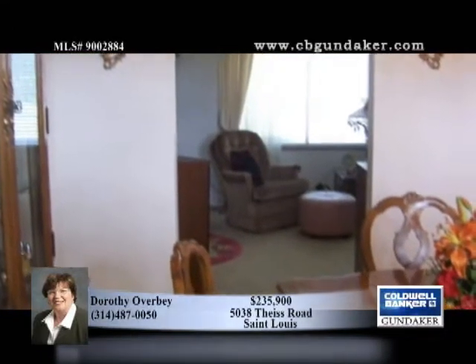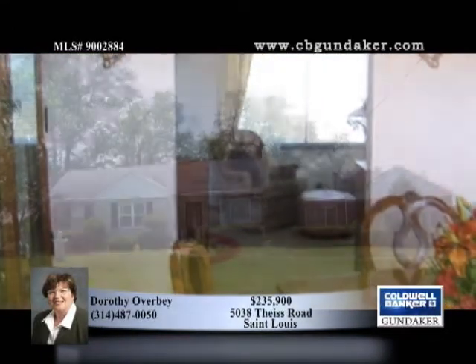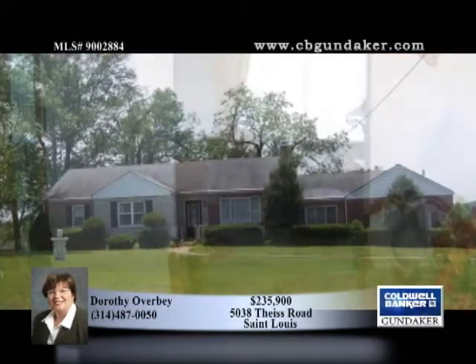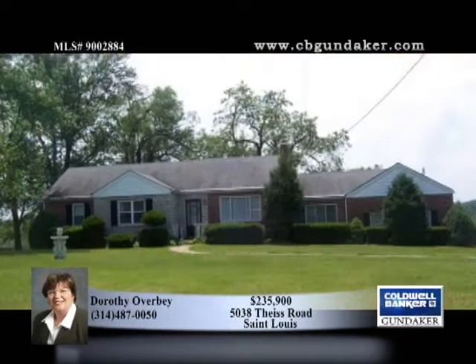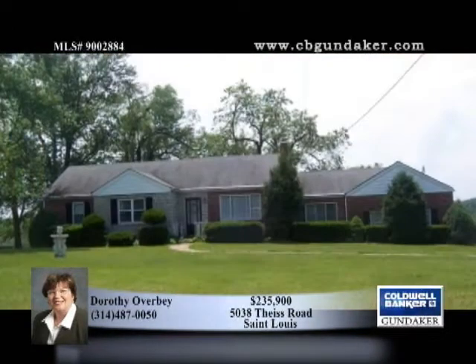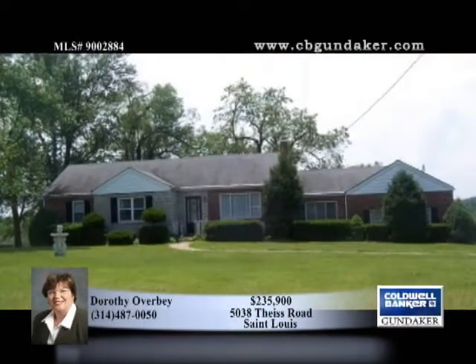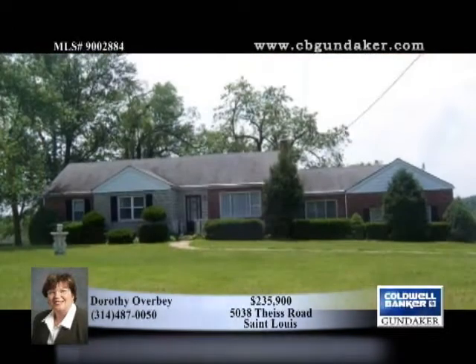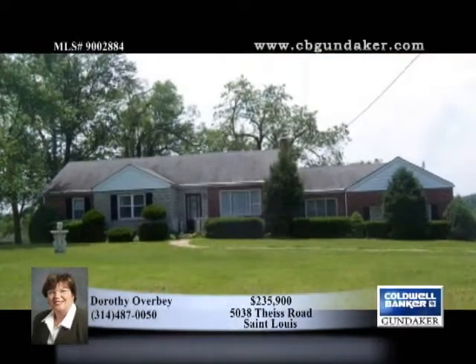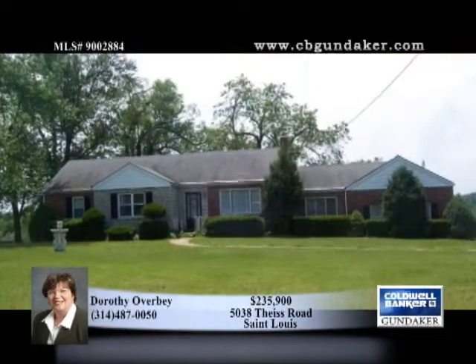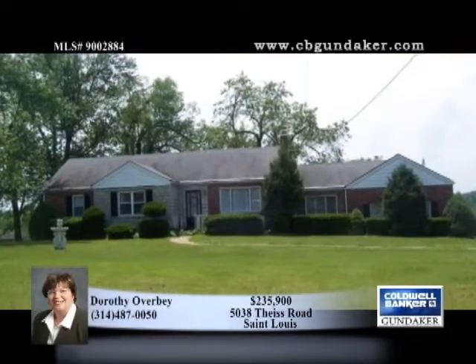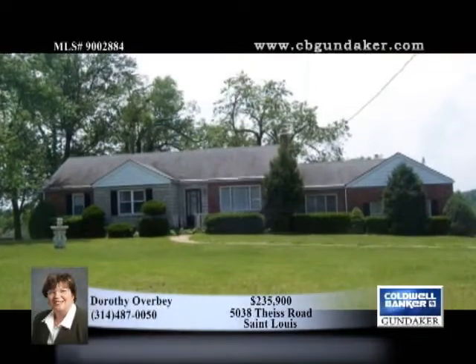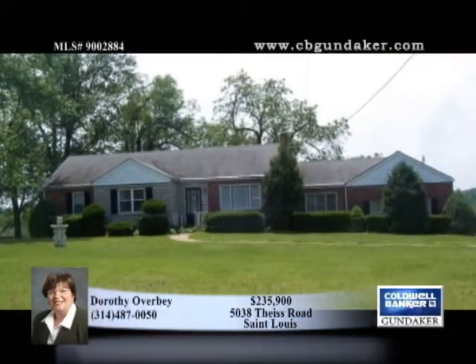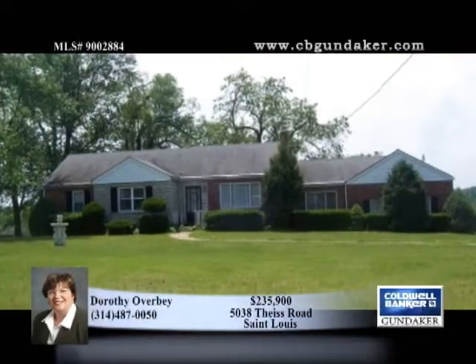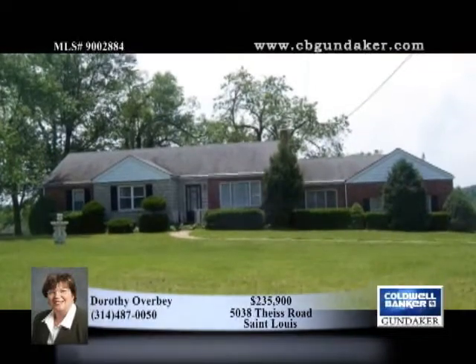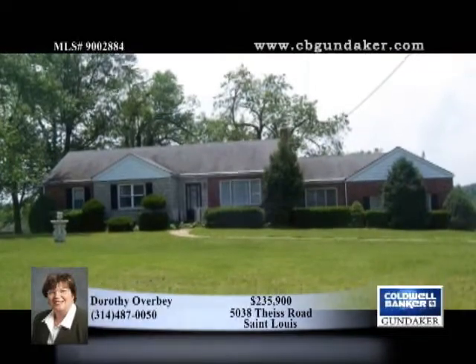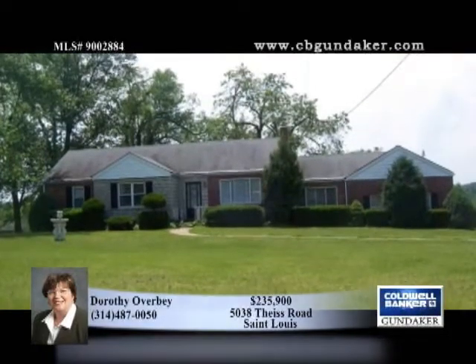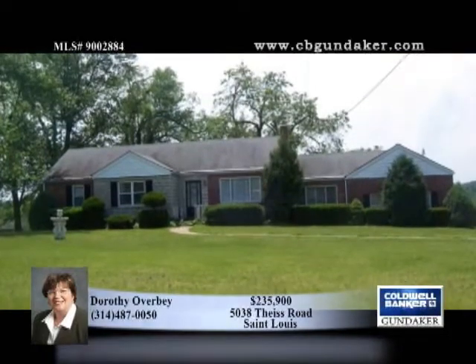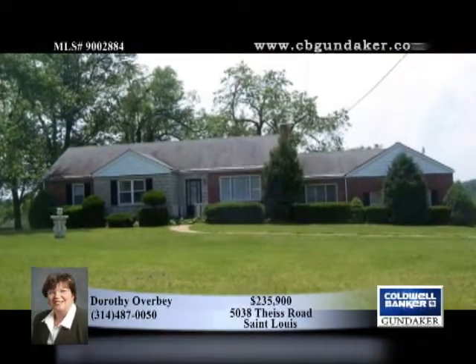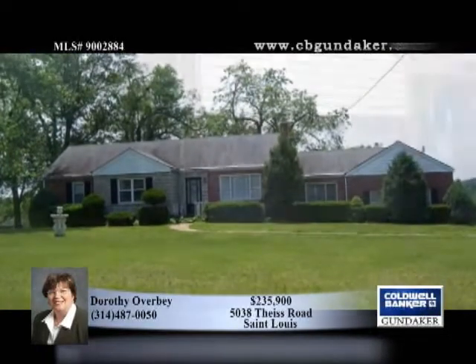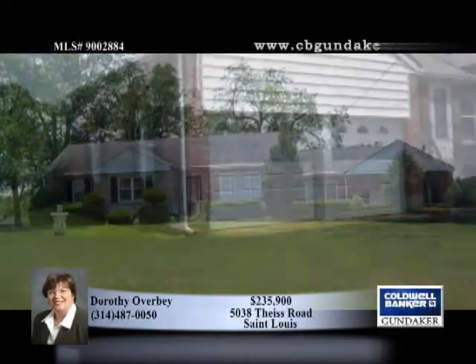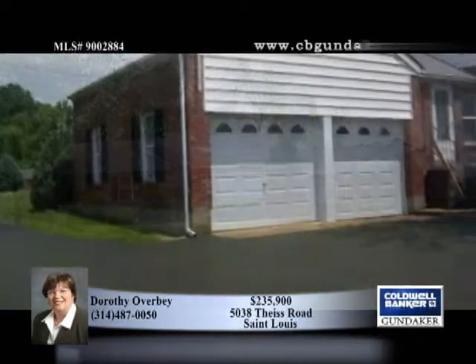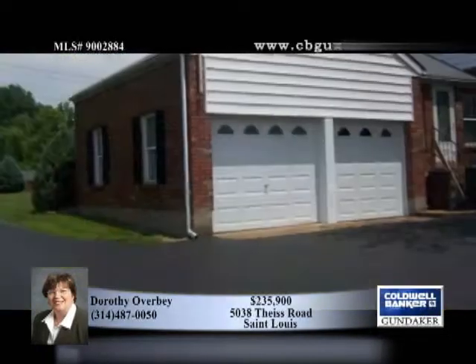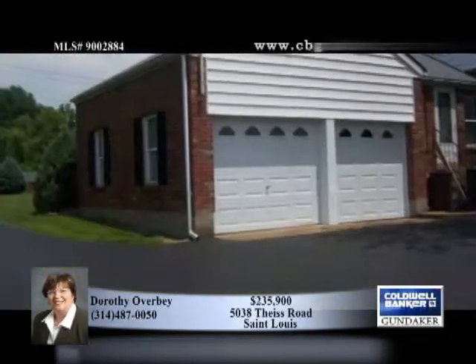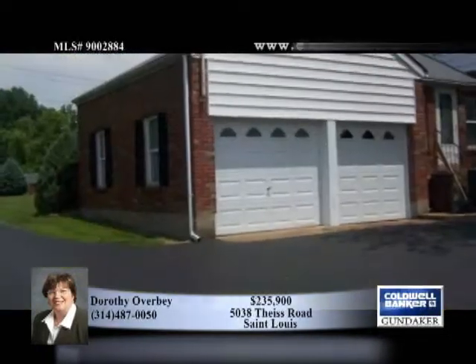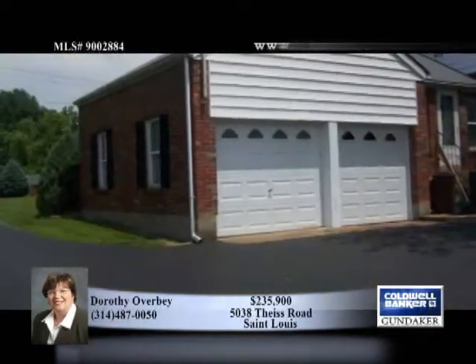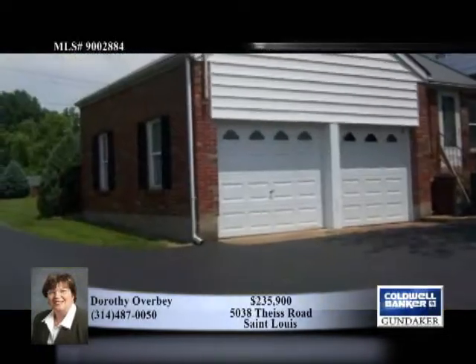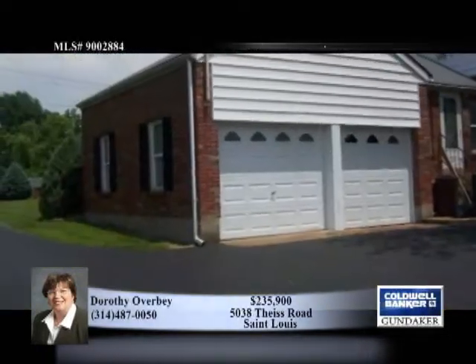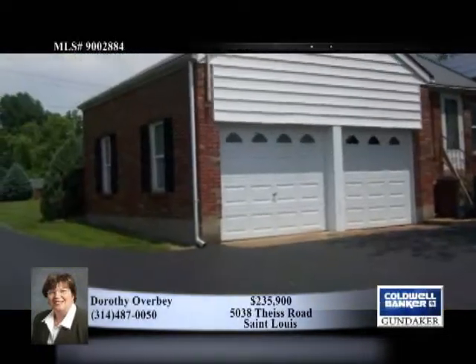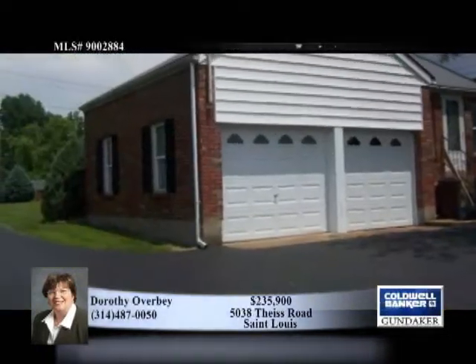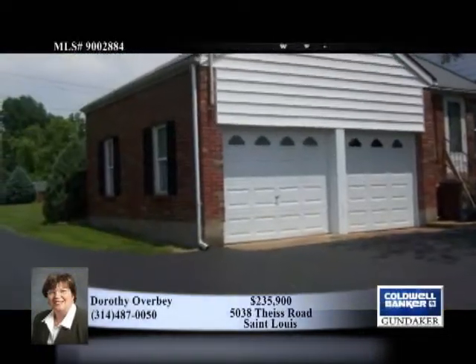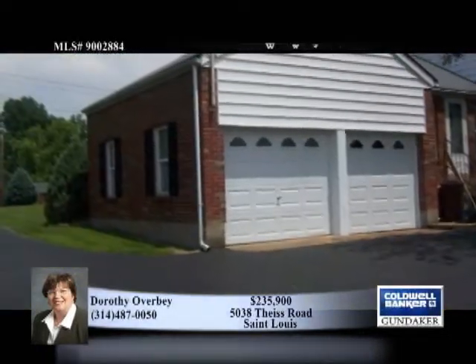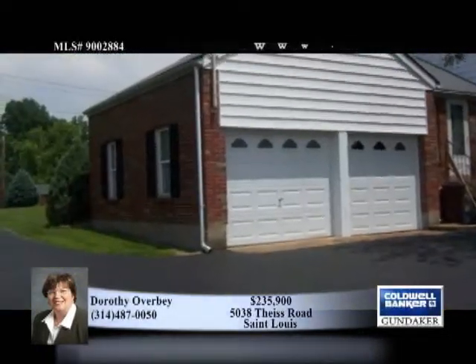Inside, you'll love the layout with a separate dining room, main floor family room, and spacious living room with wood-burning fireplace.